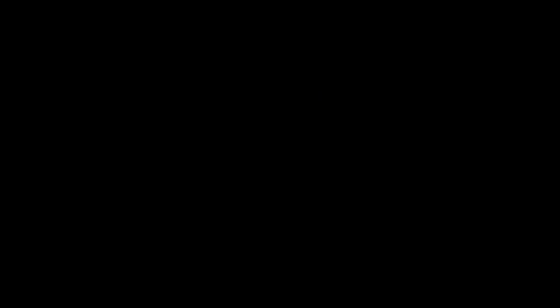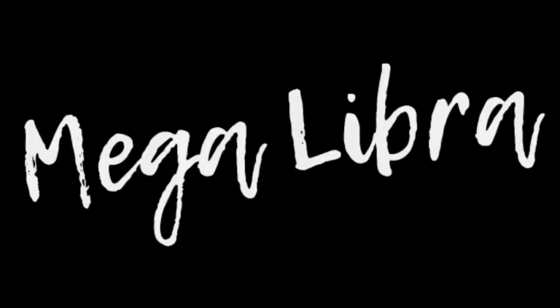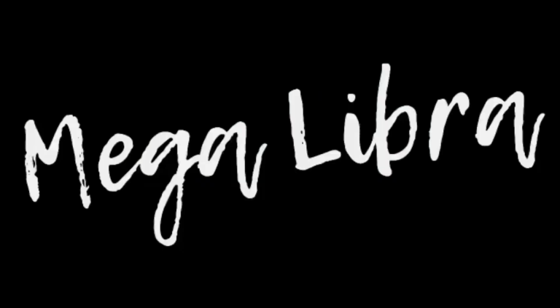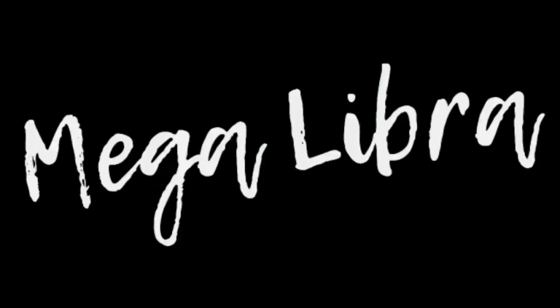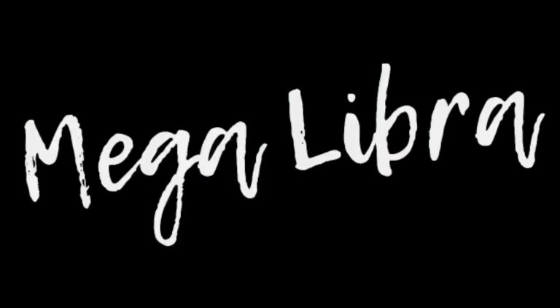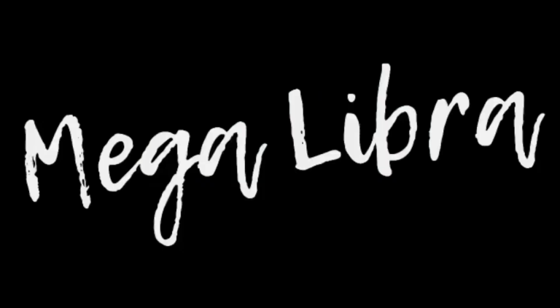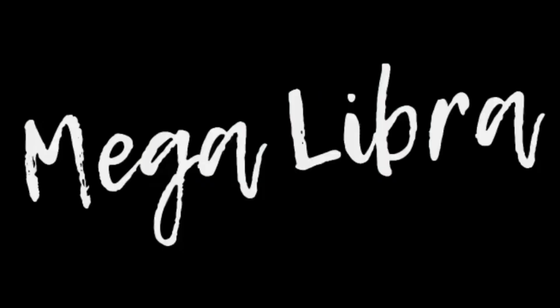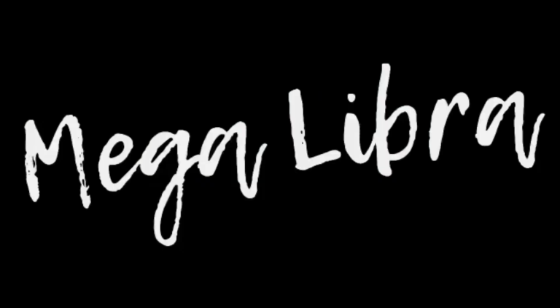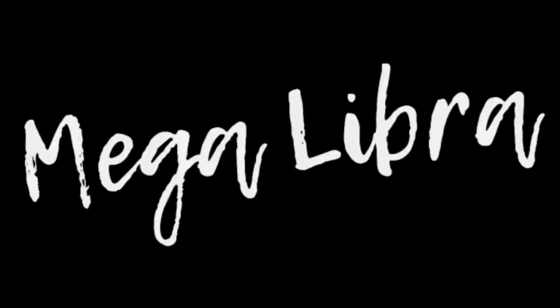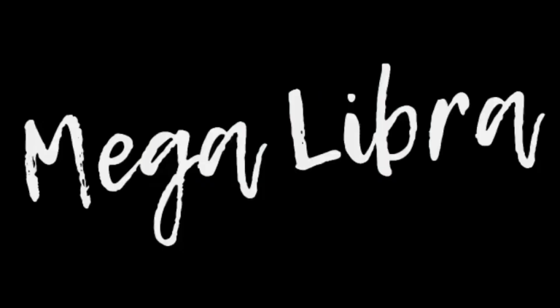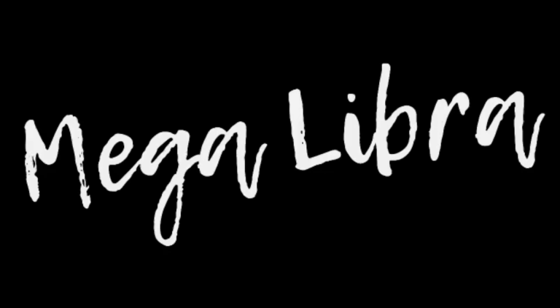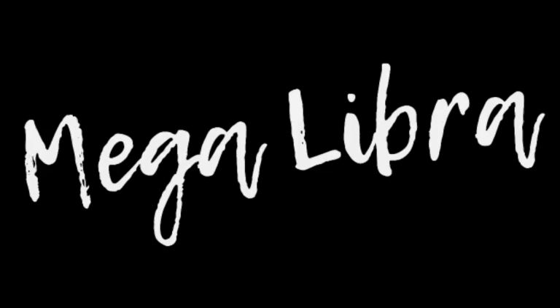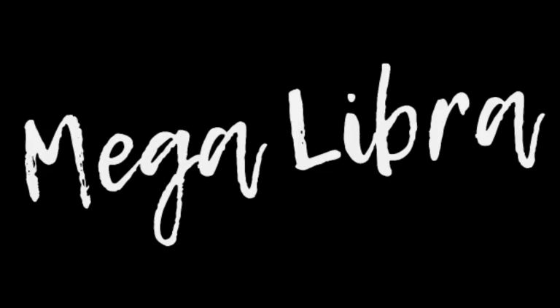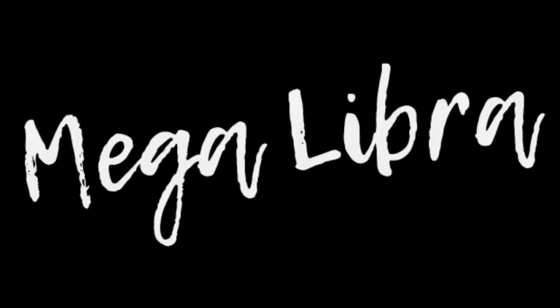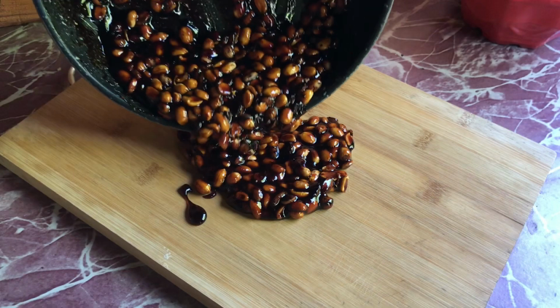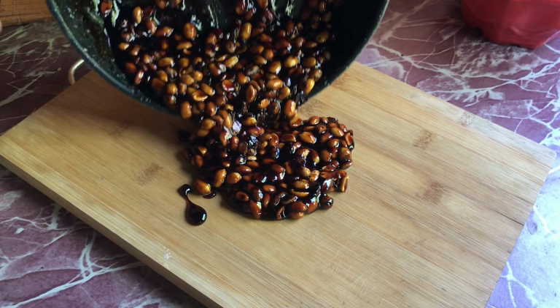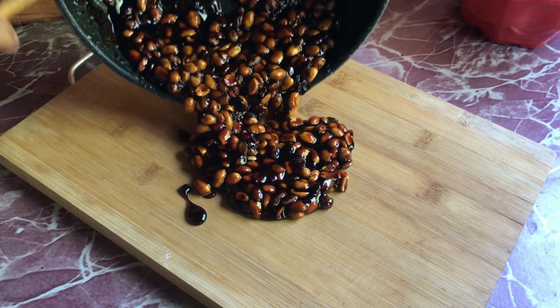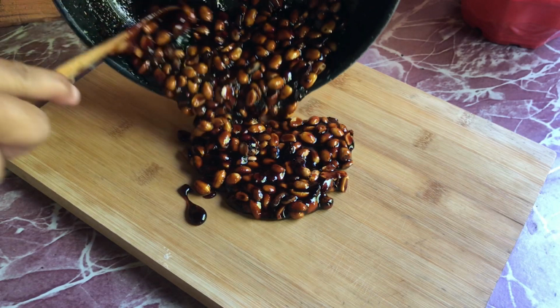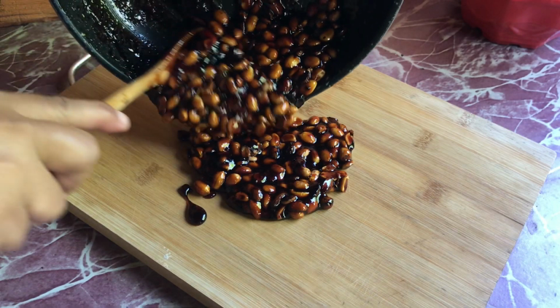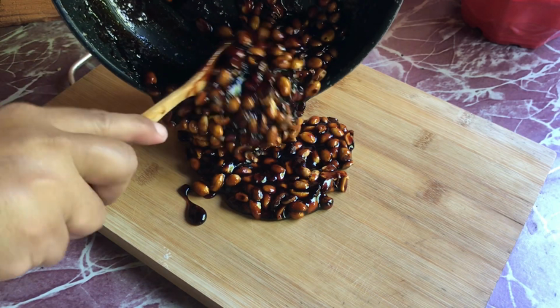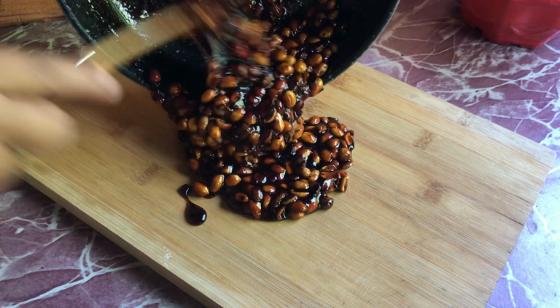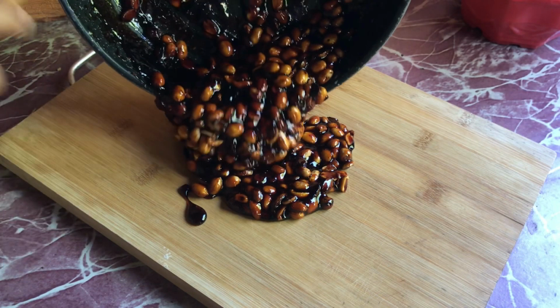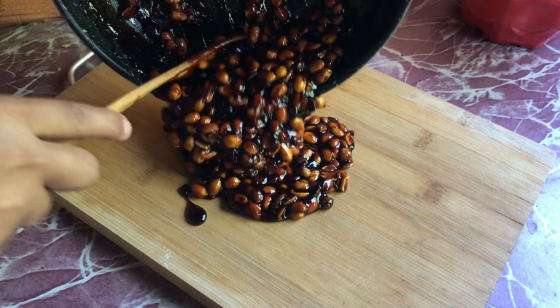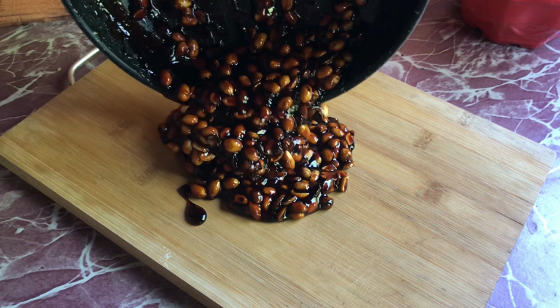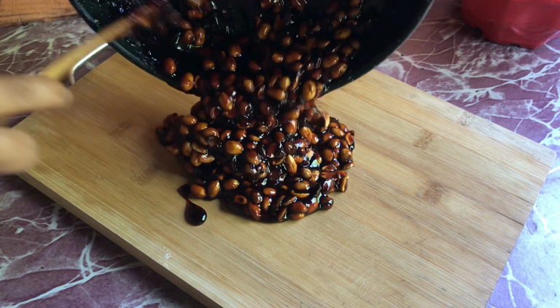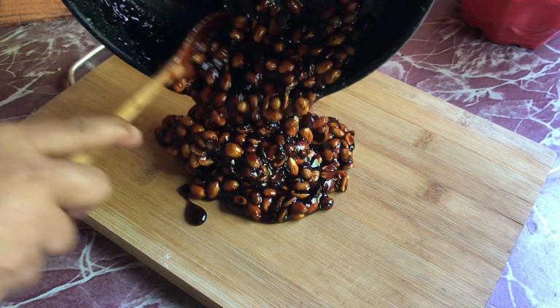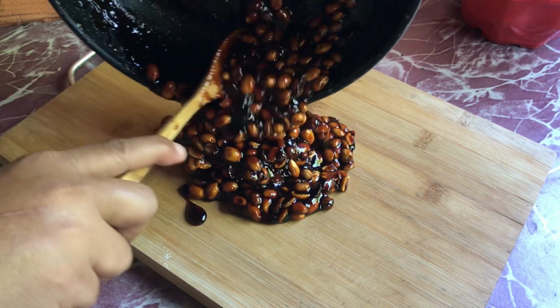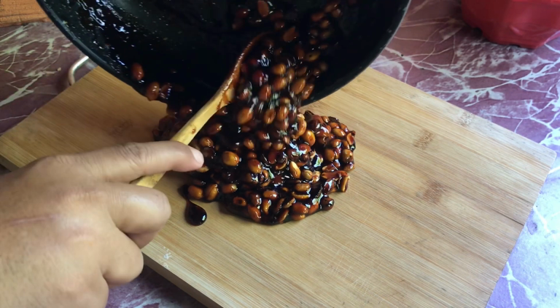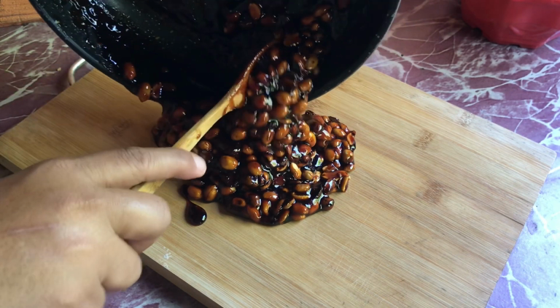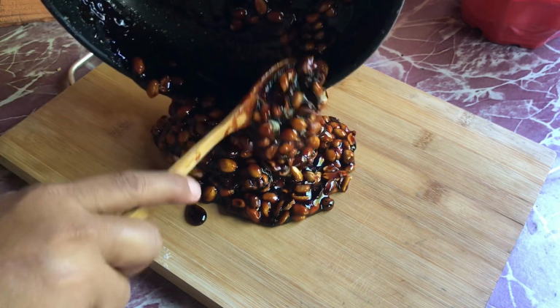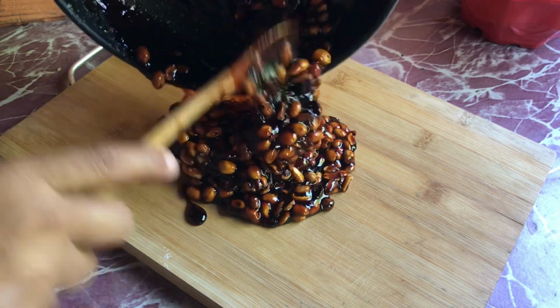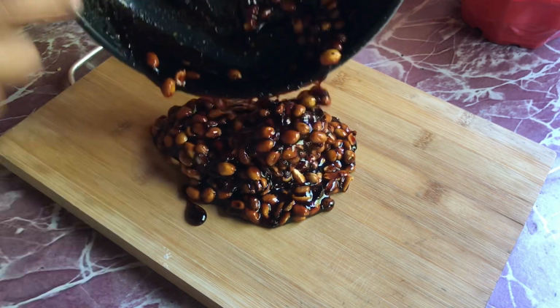Welcome to my channel. For today's recipe I will be making a very chewy and sweet peanut candy.